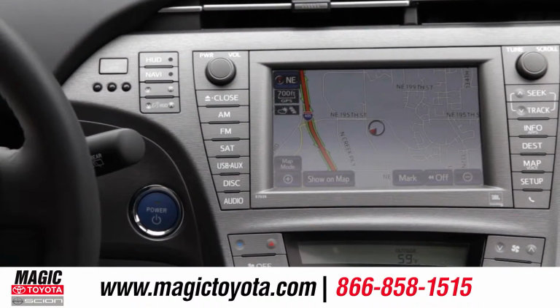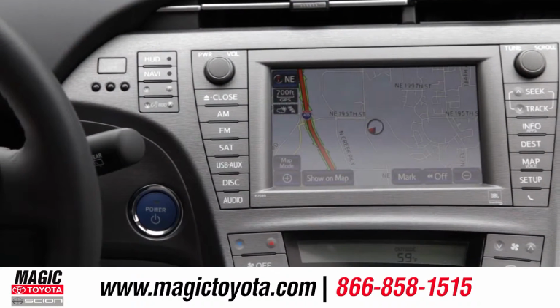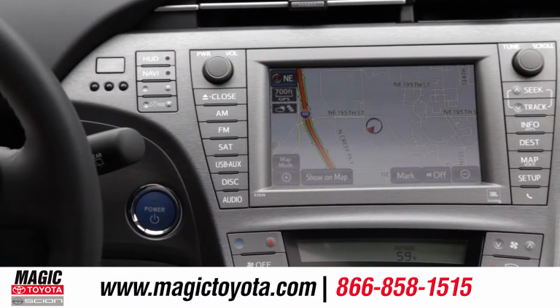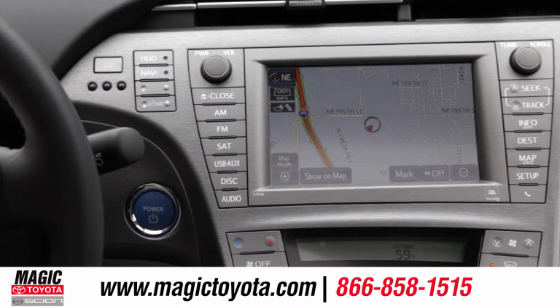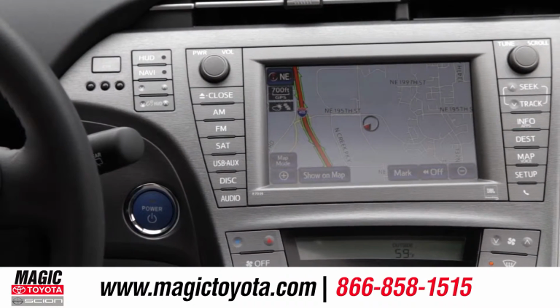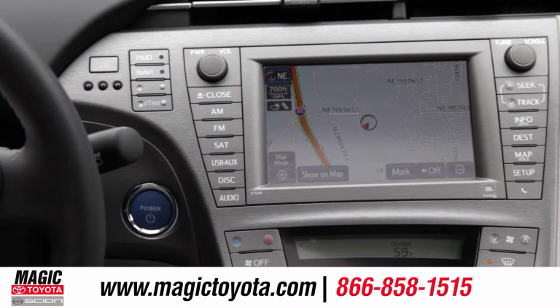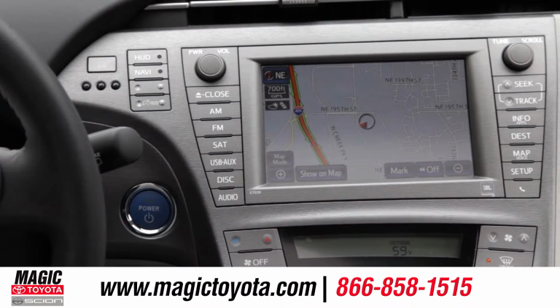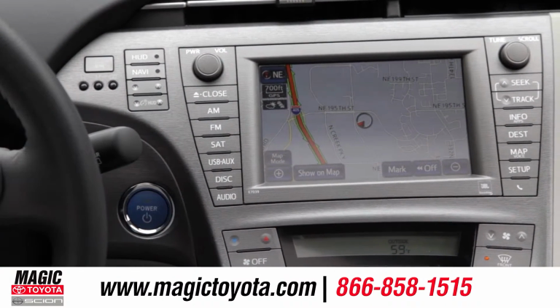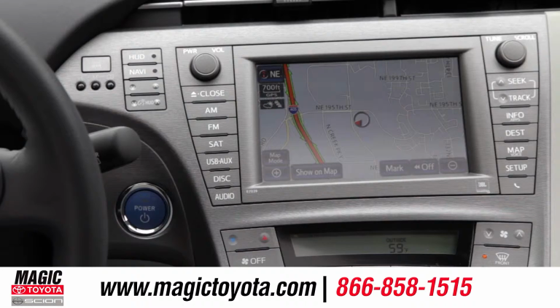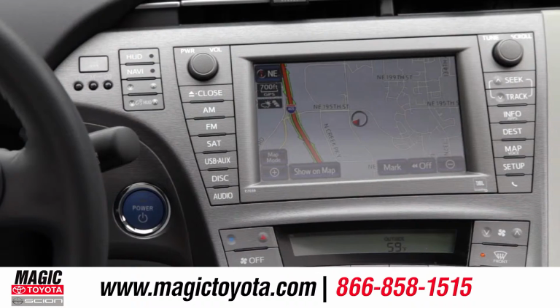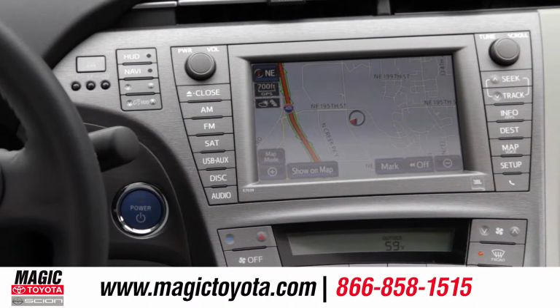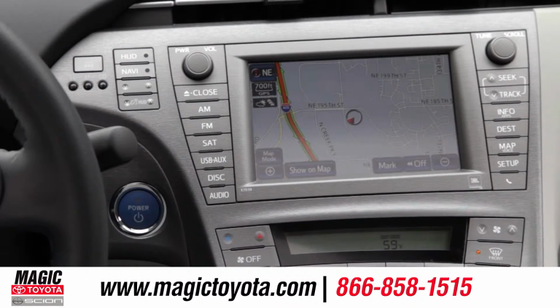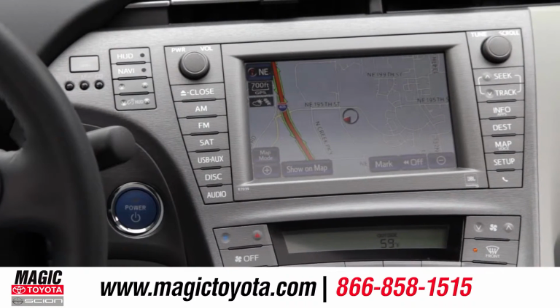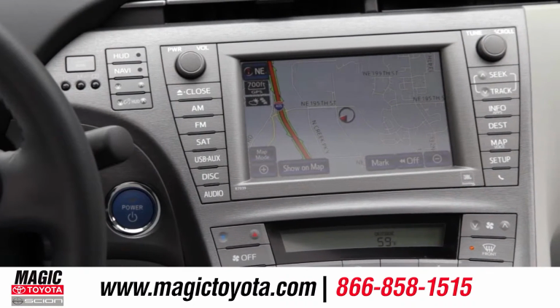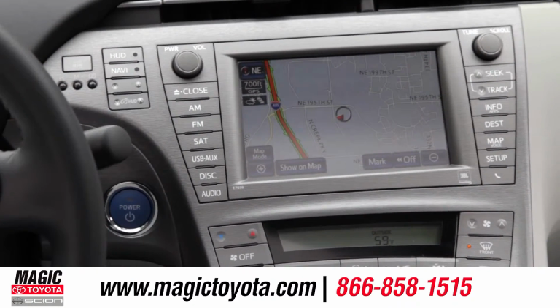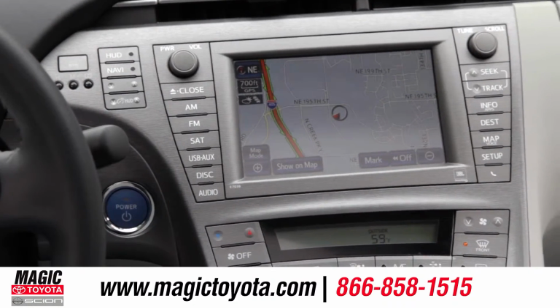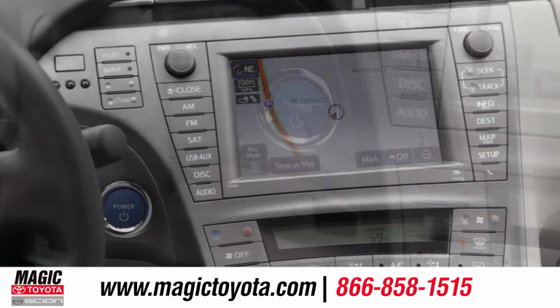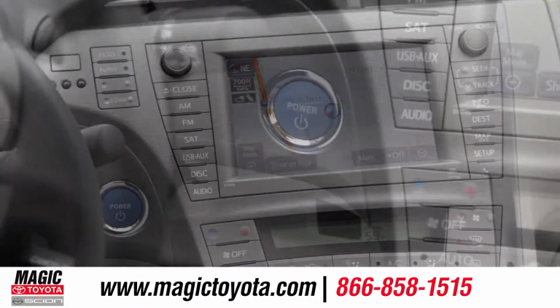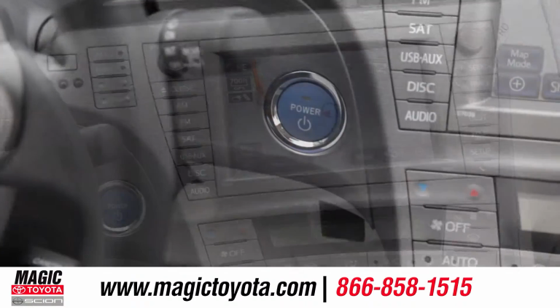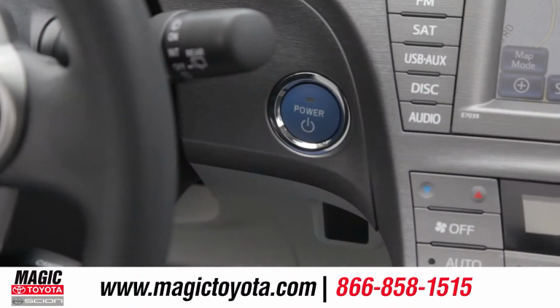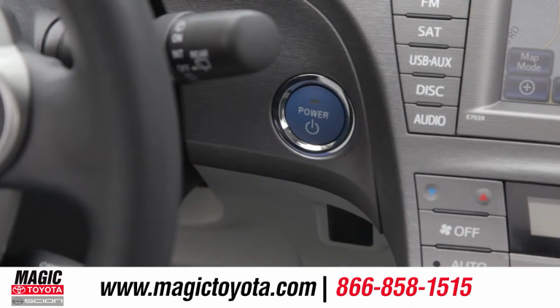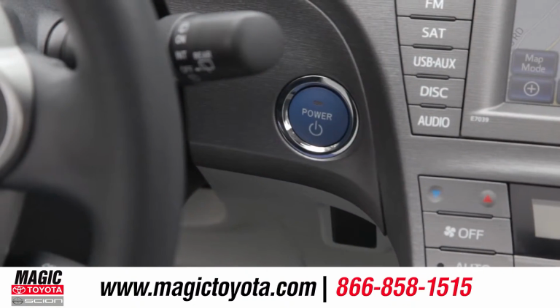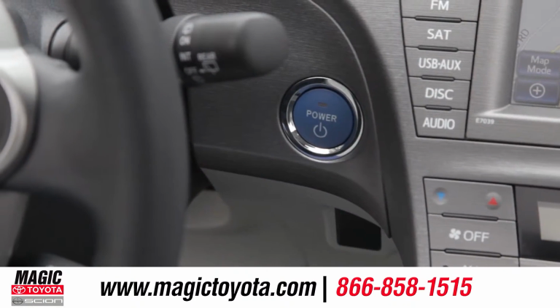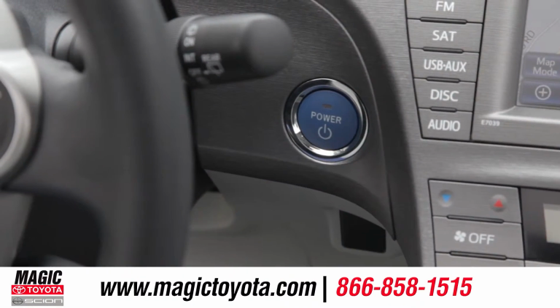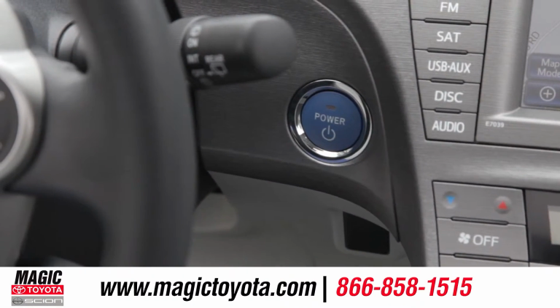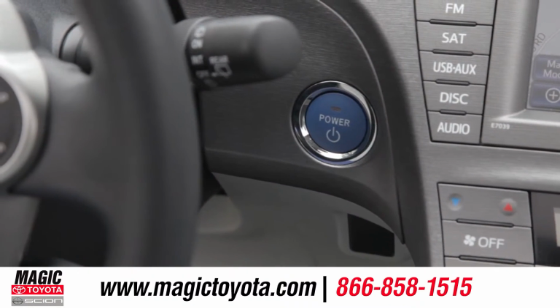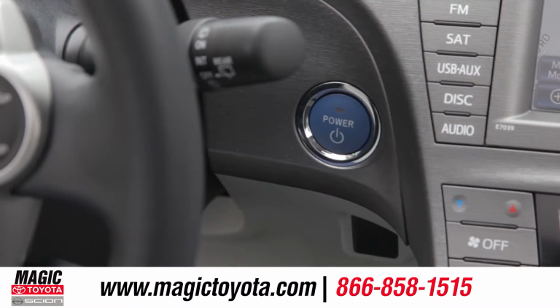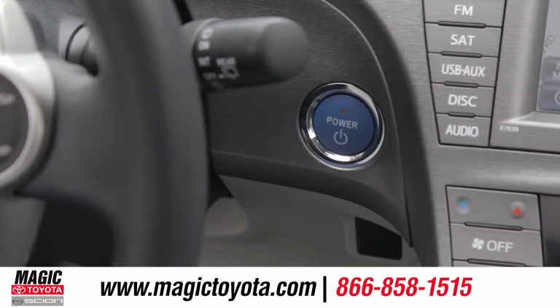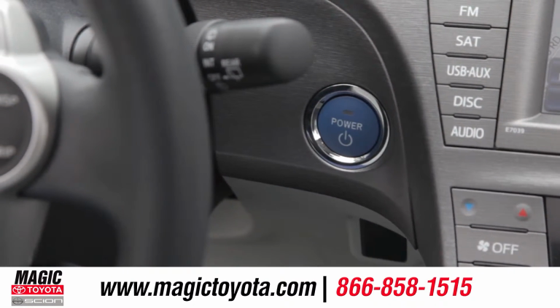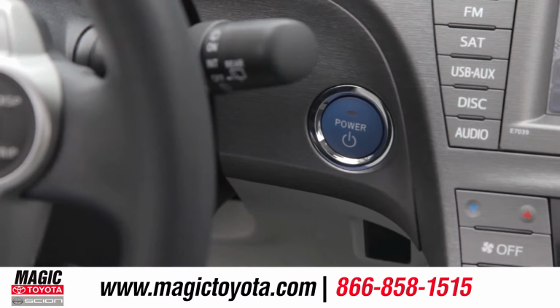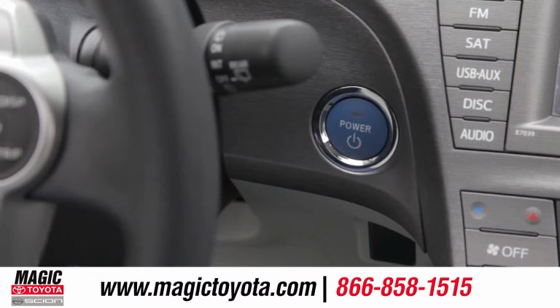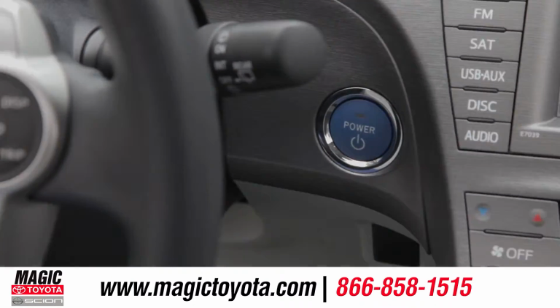An available navigation system will help you find your way, and all Prius models come standard with push-button start.